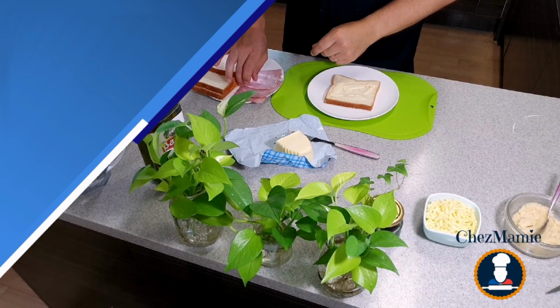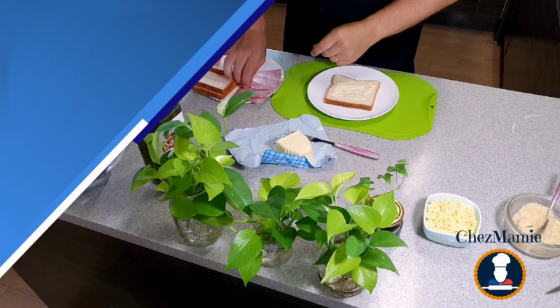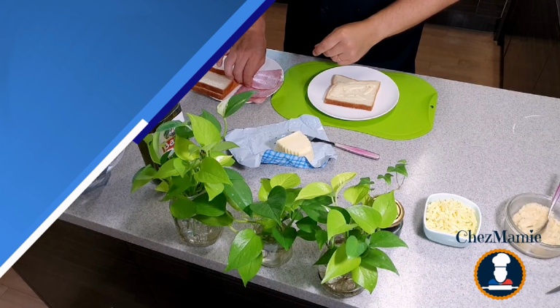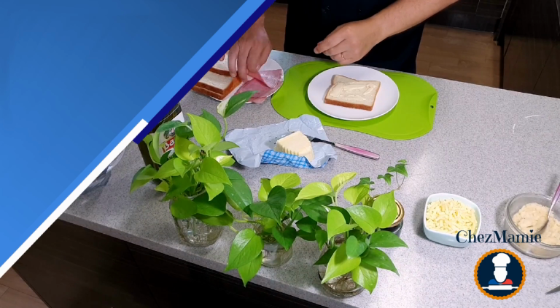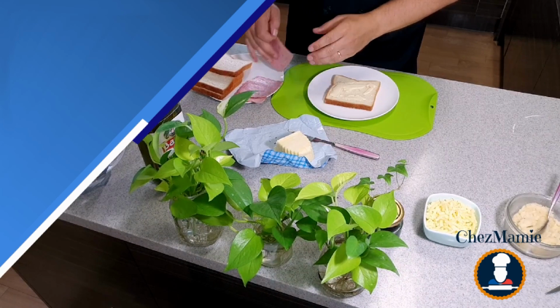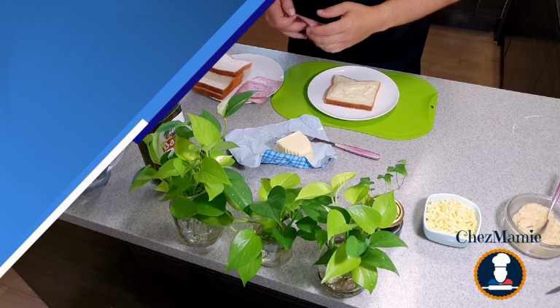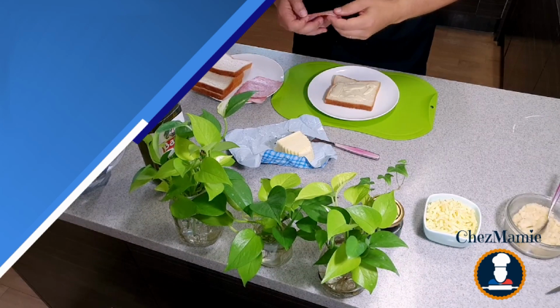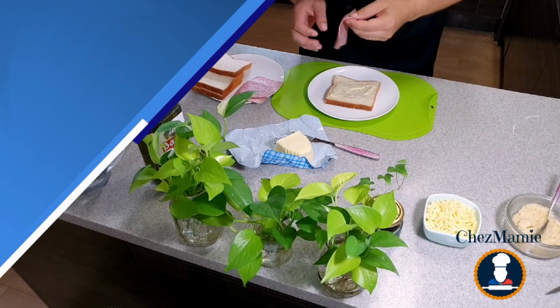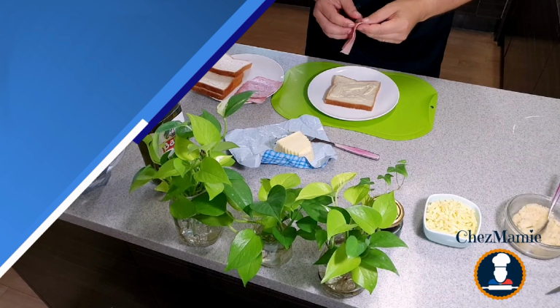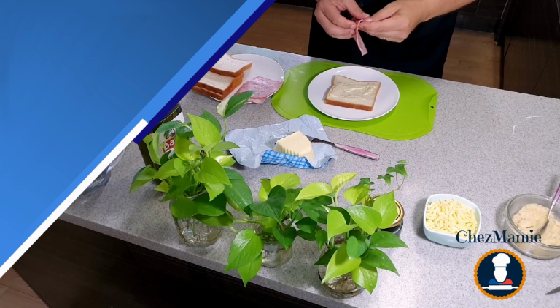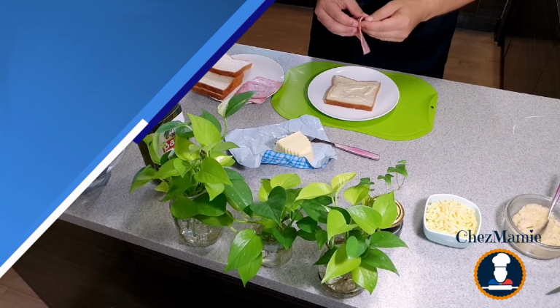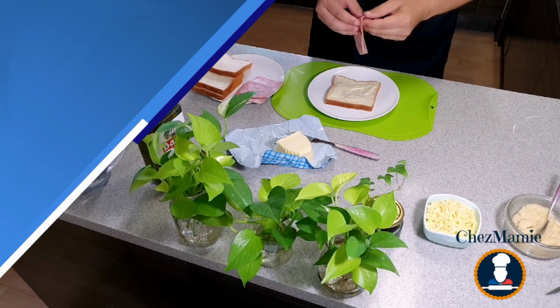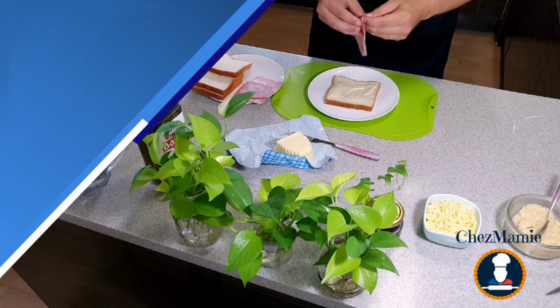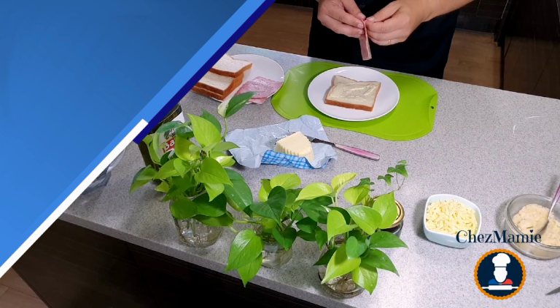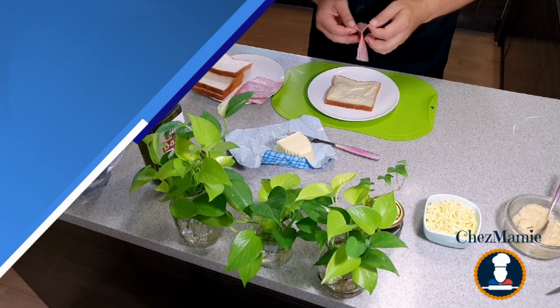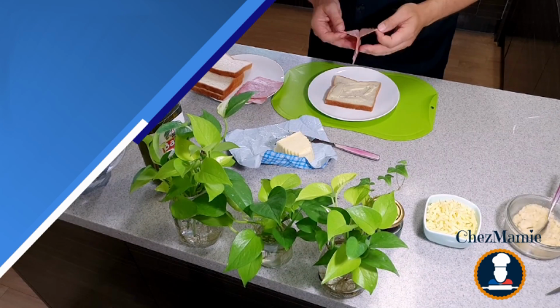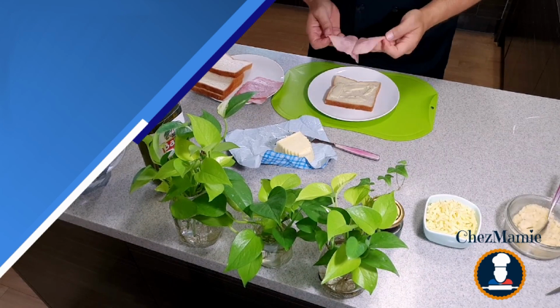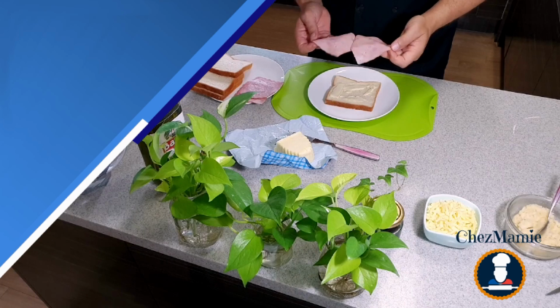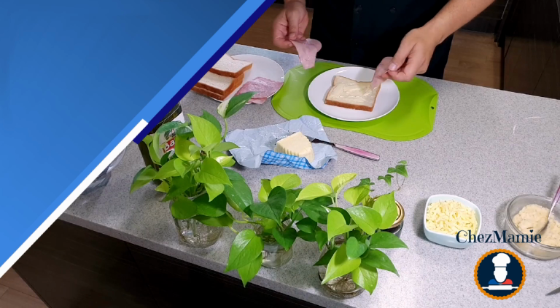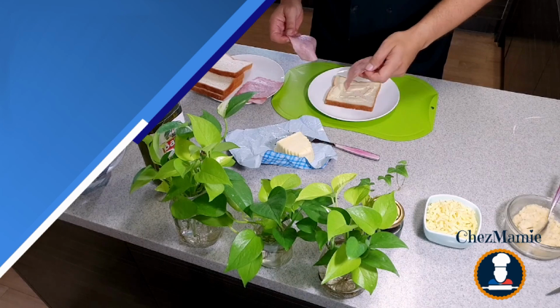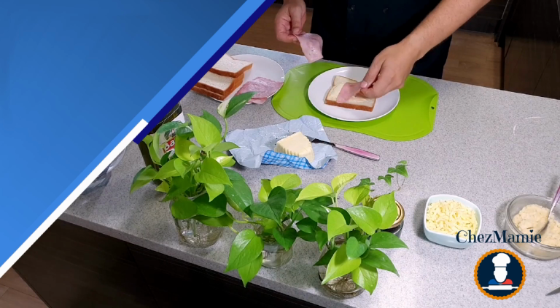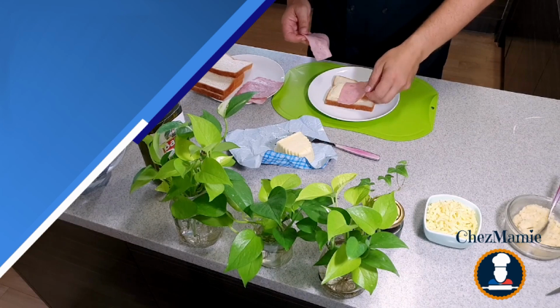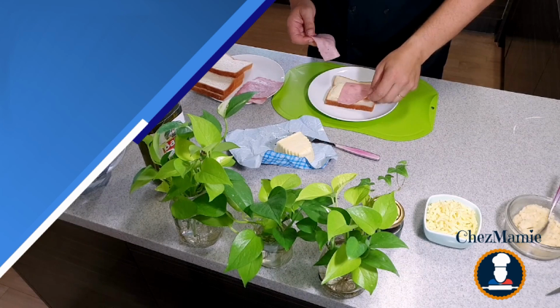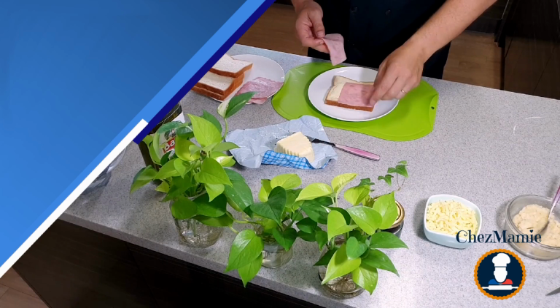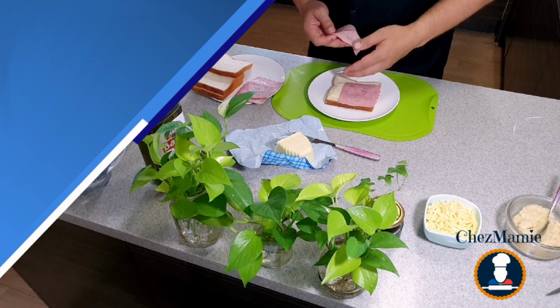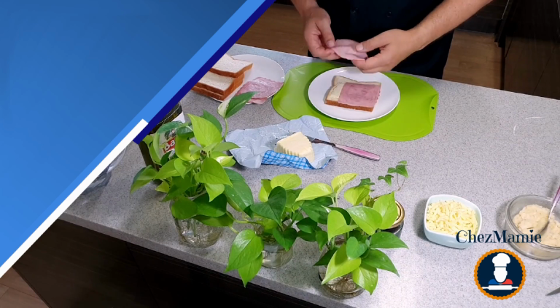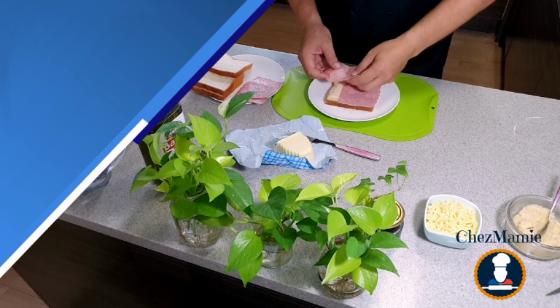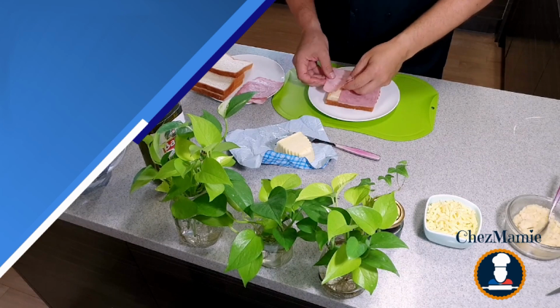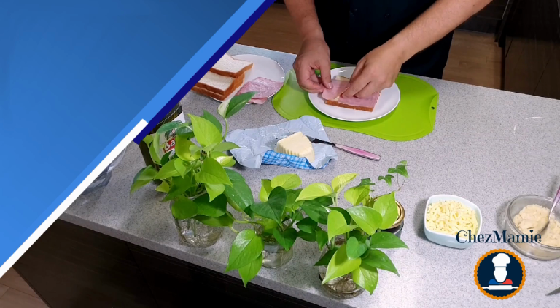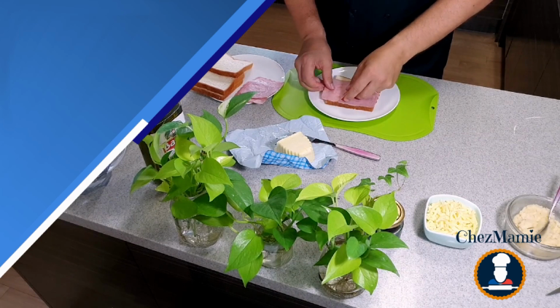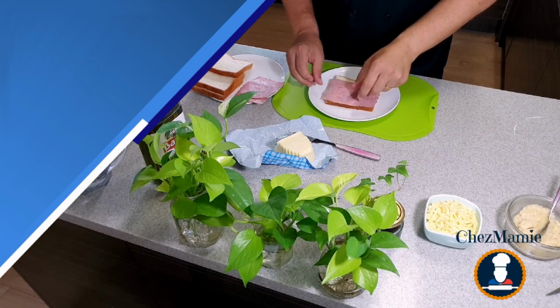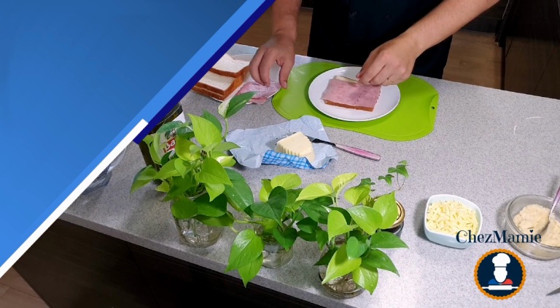And then I took some slices of ham — there are two here.